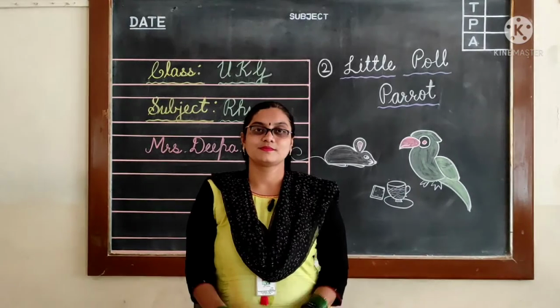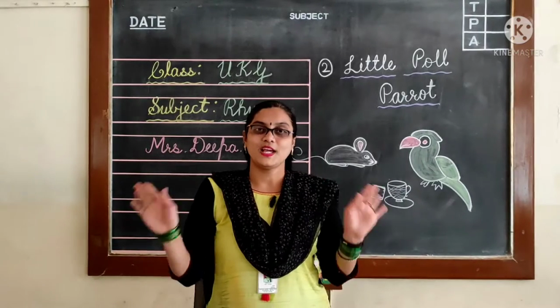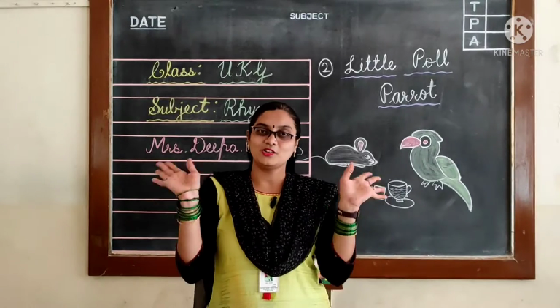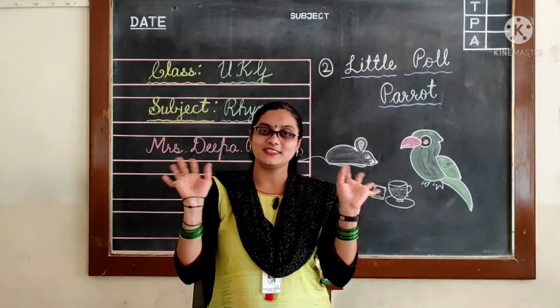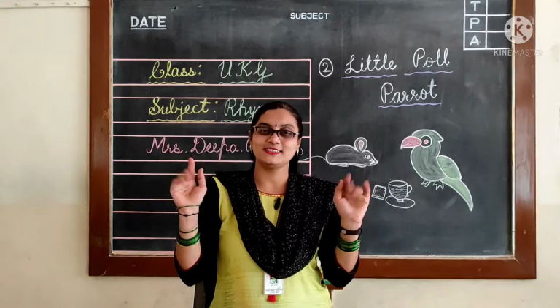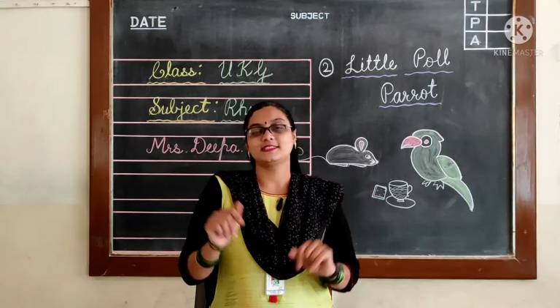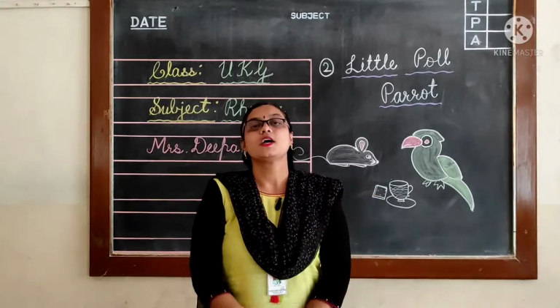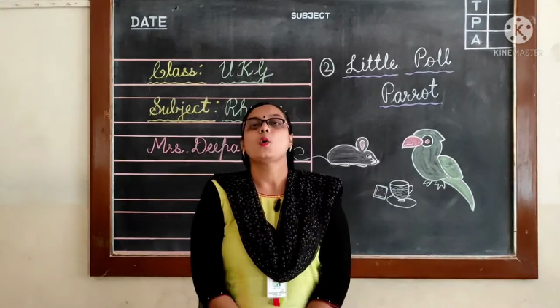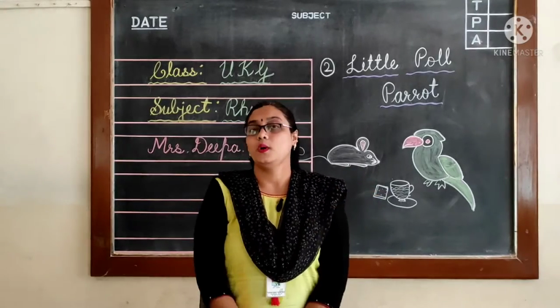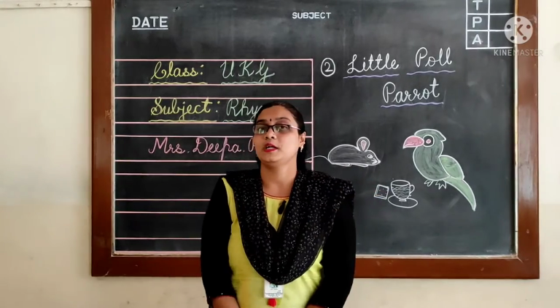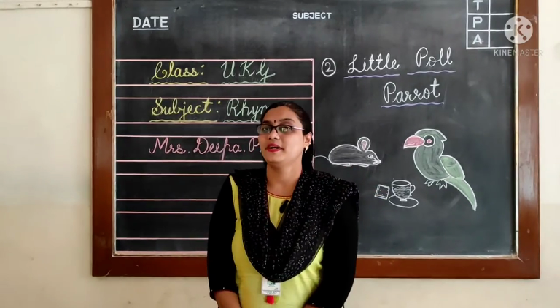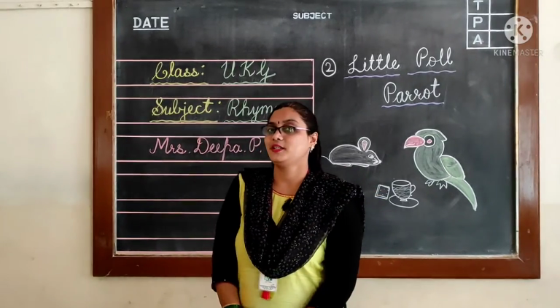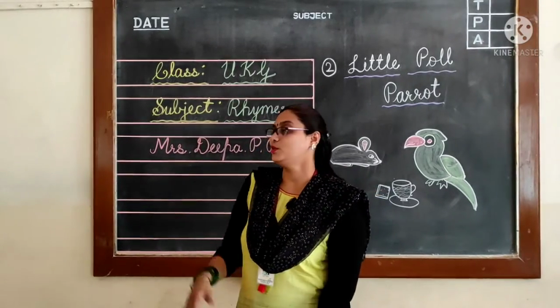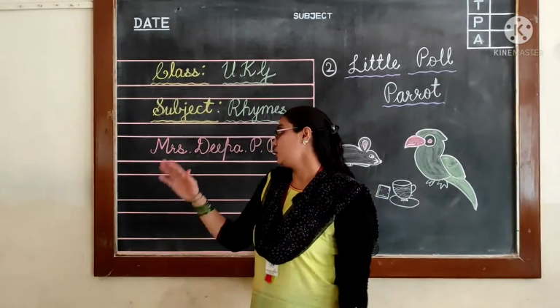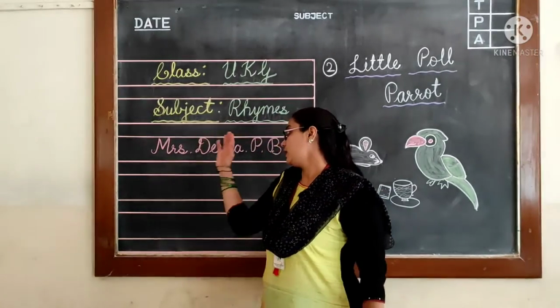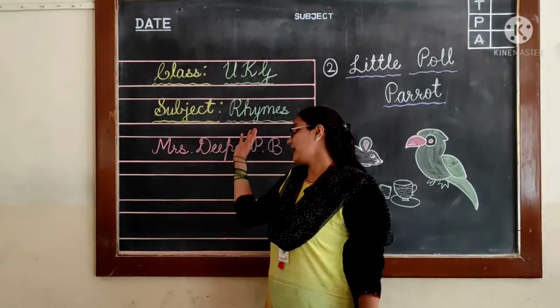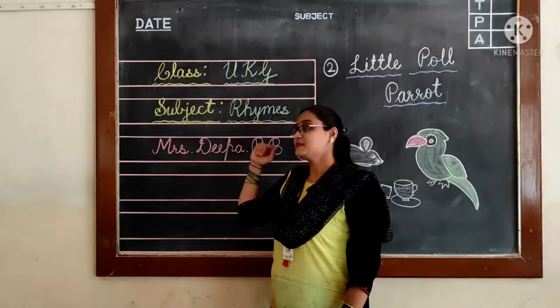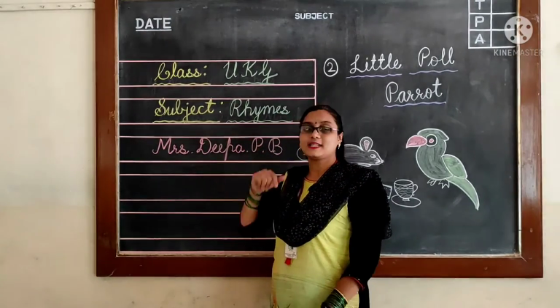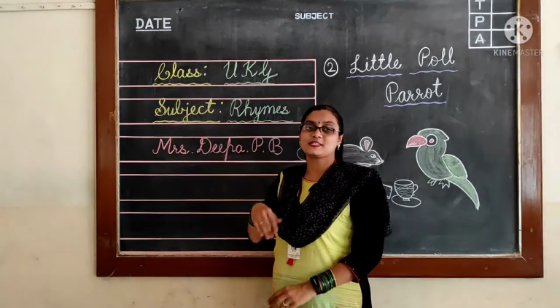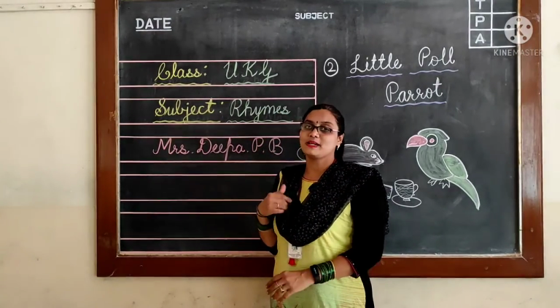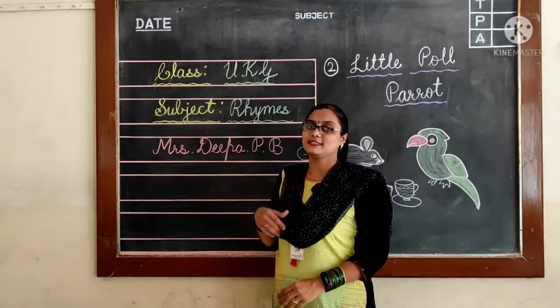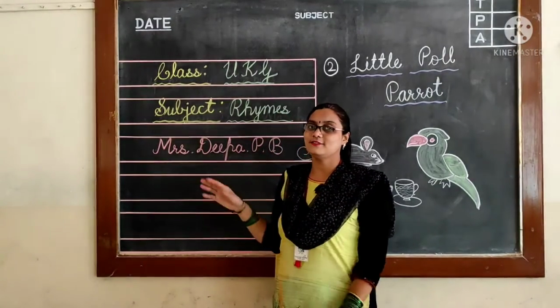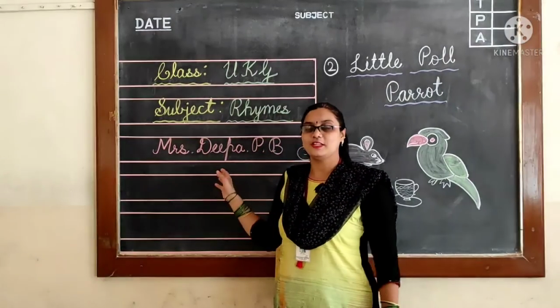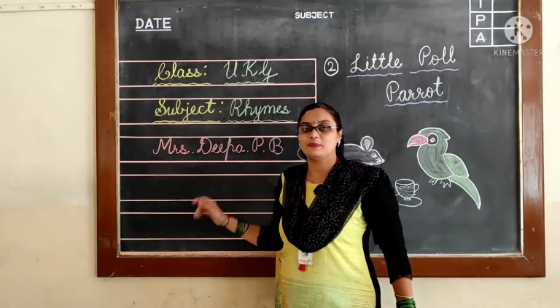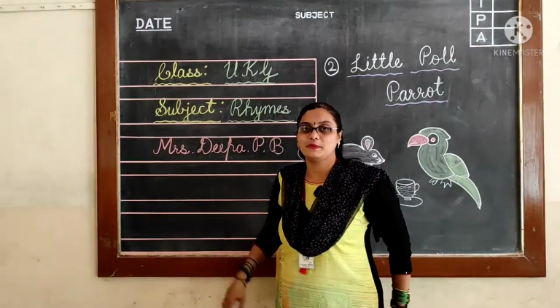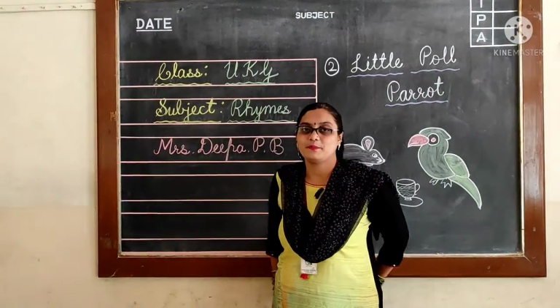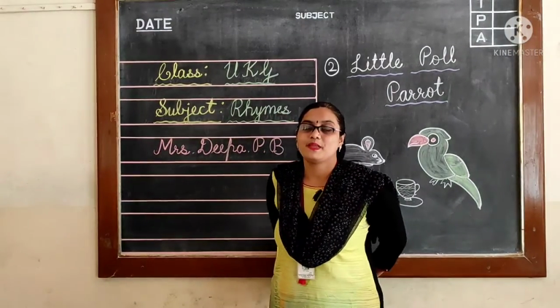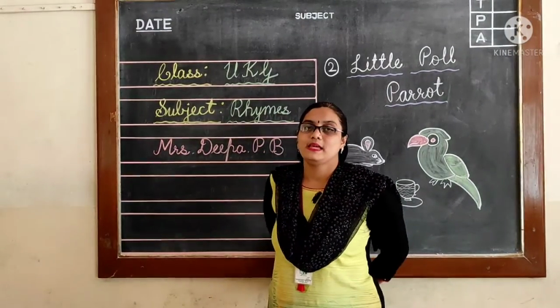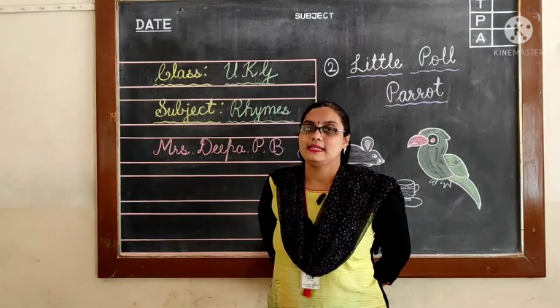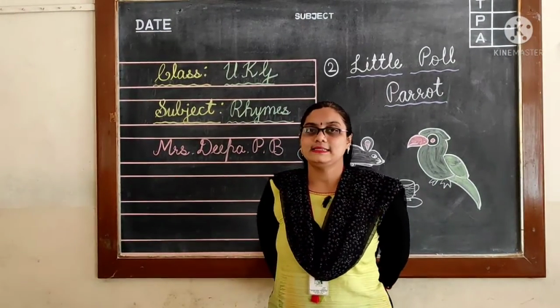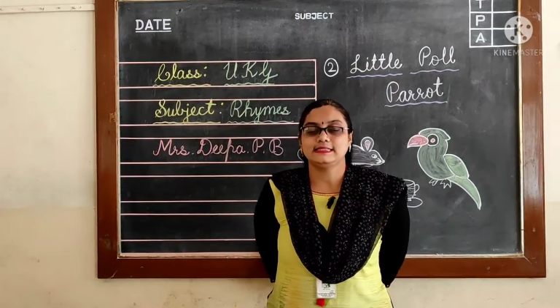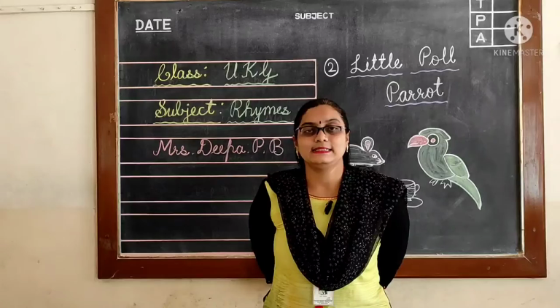Hello friends, welcome back to Rhymes Live. Myself, Deepa Maya.